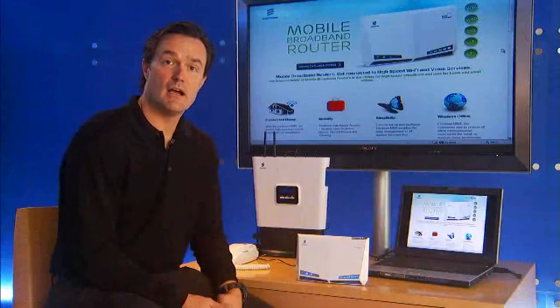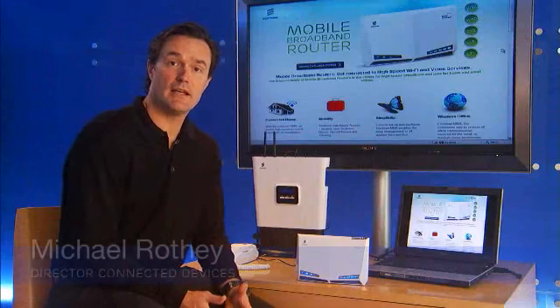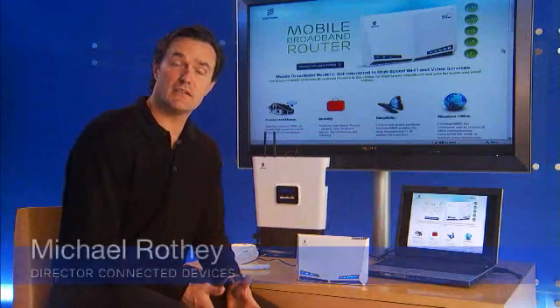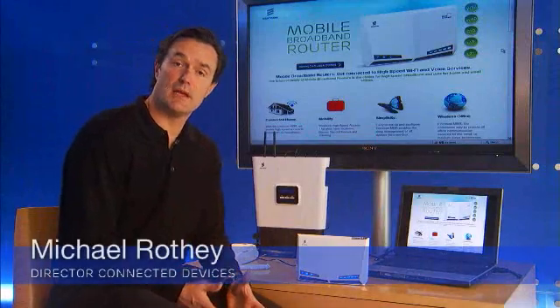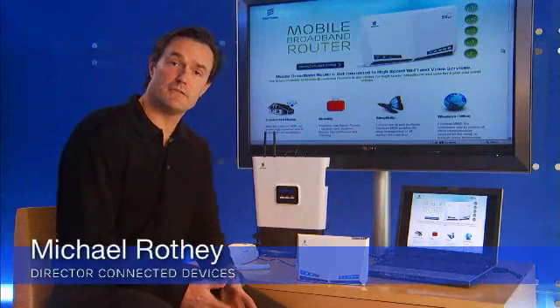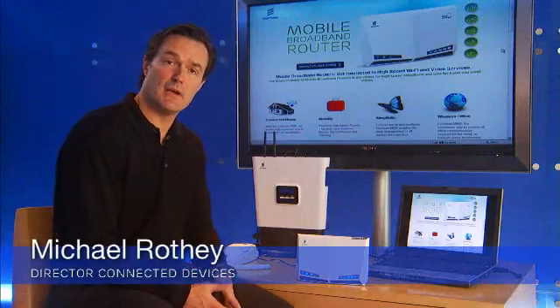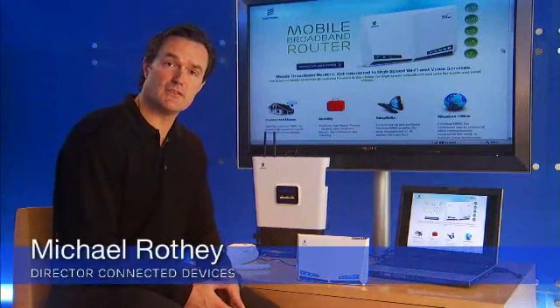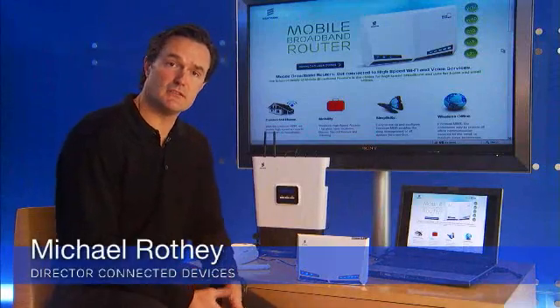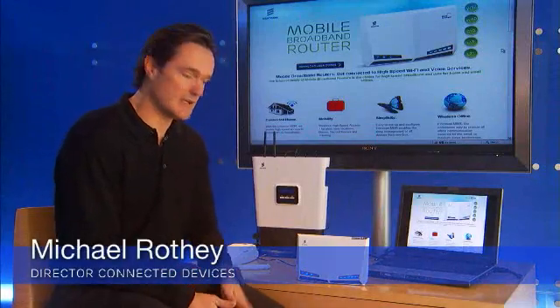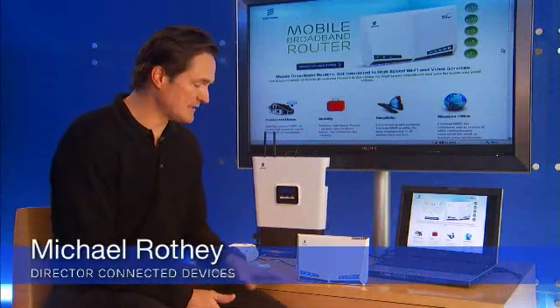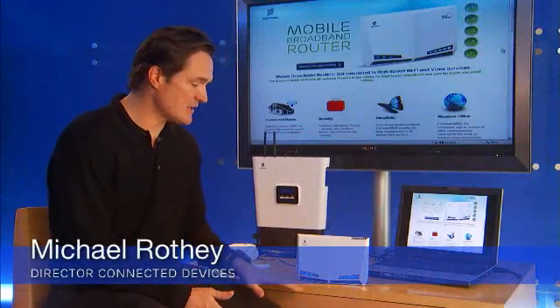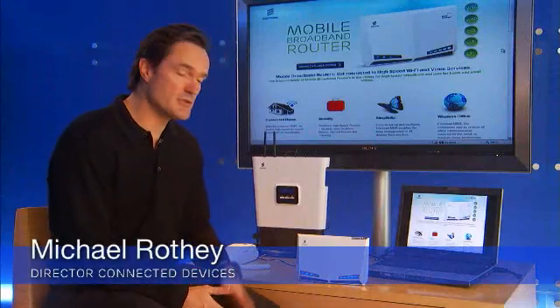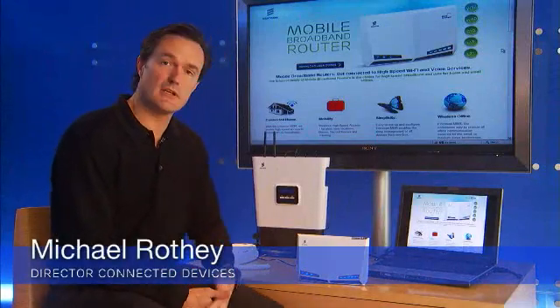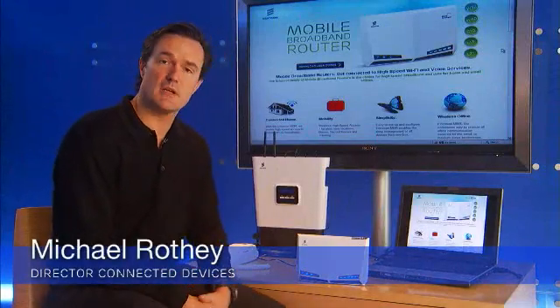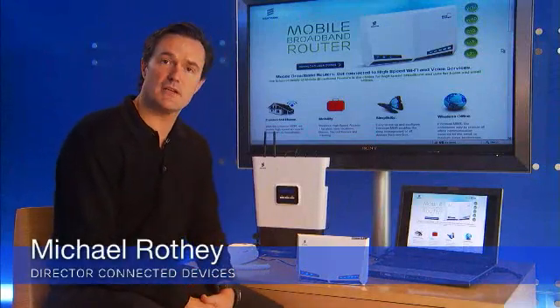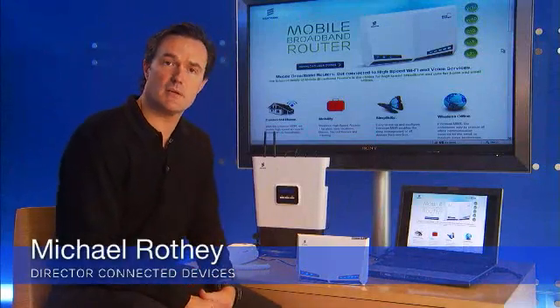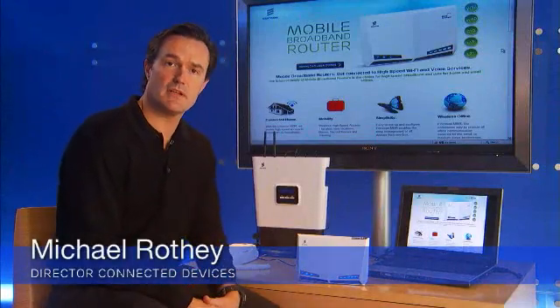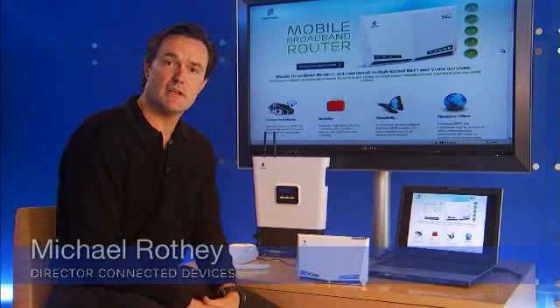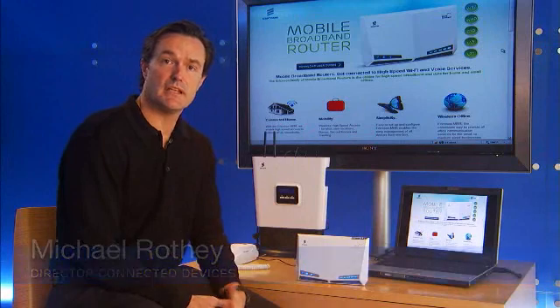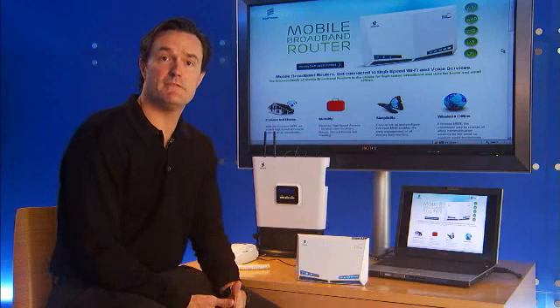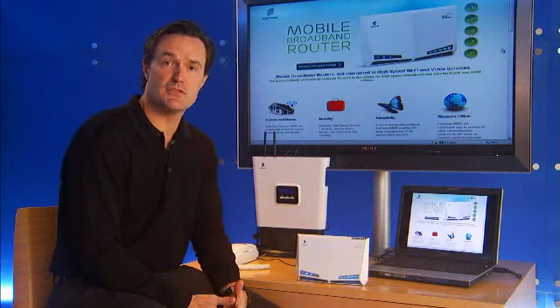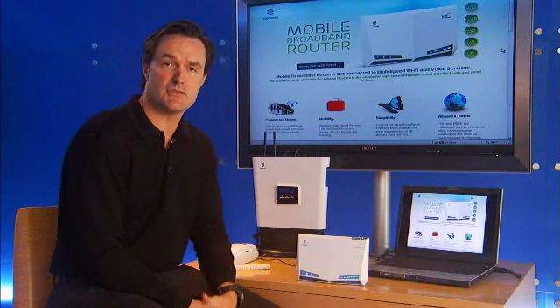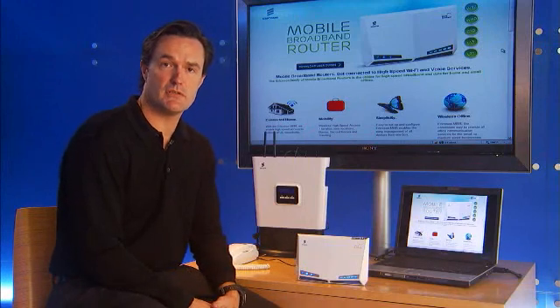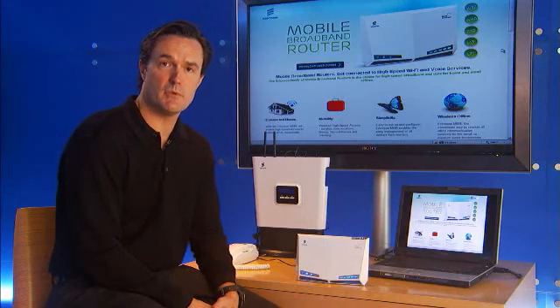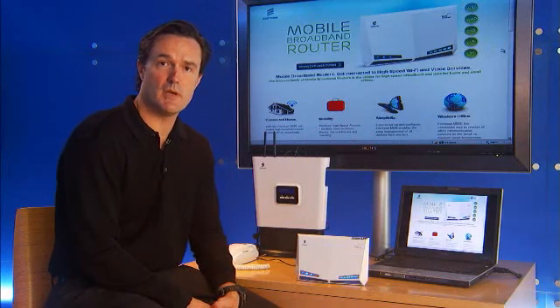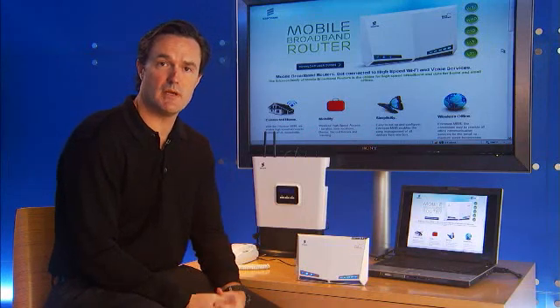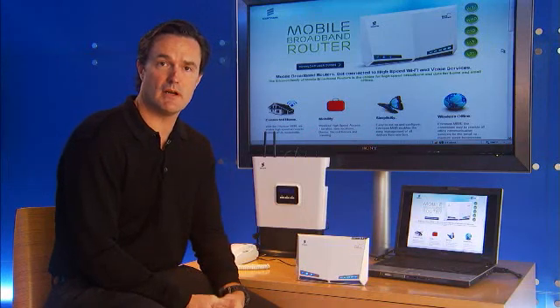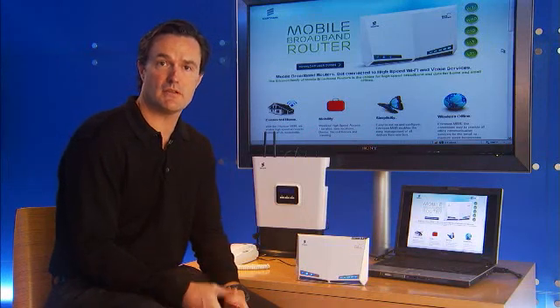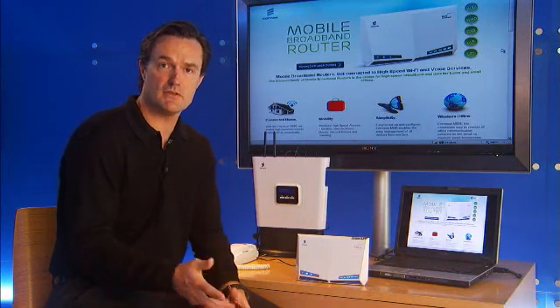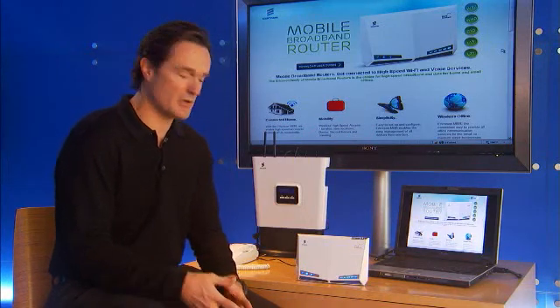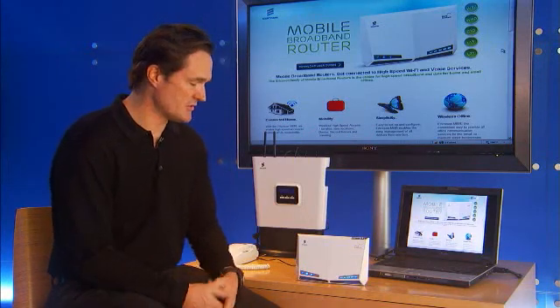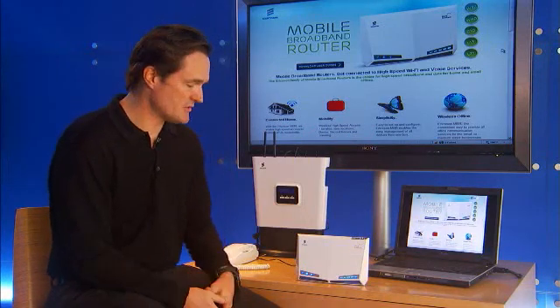Hi again. It's Michael from Ericsson. I'd like to talk to you a little bit about some of the key features of the mobile broadband router that you've purchased.